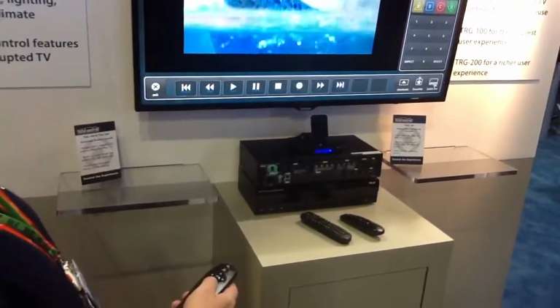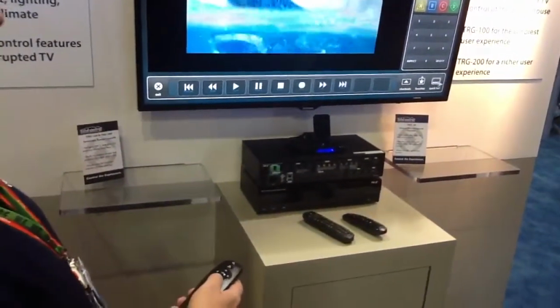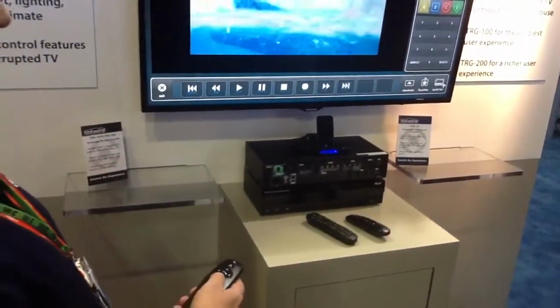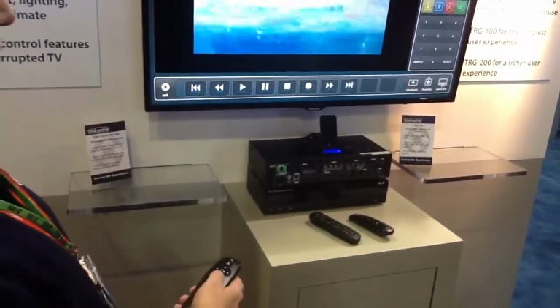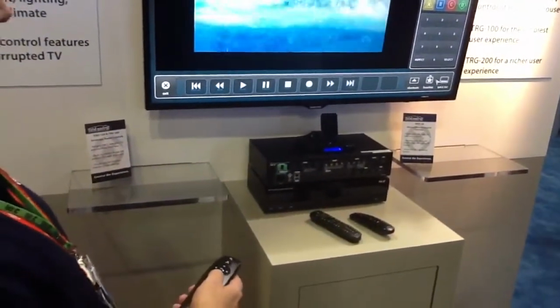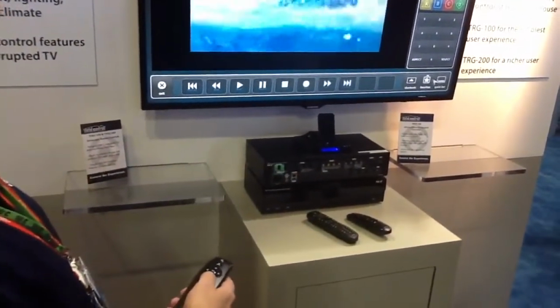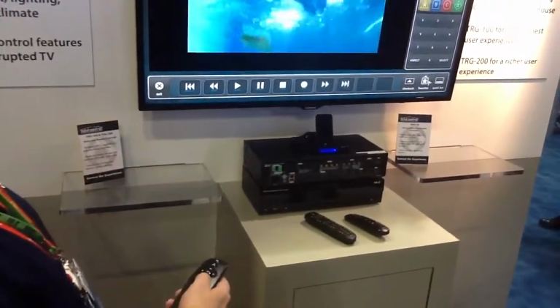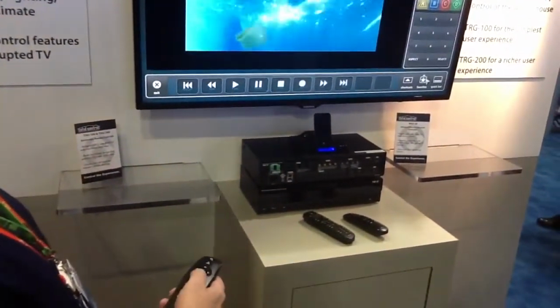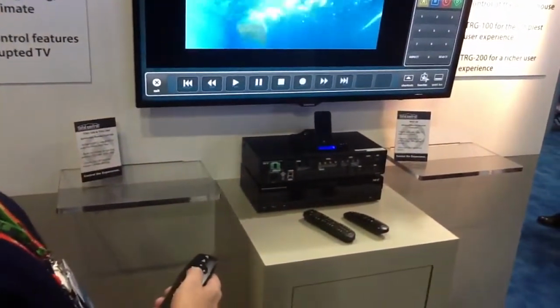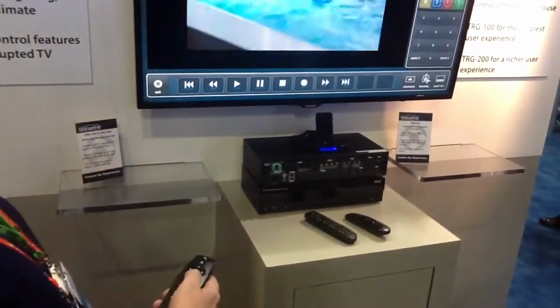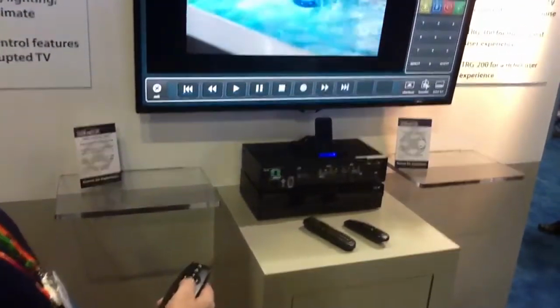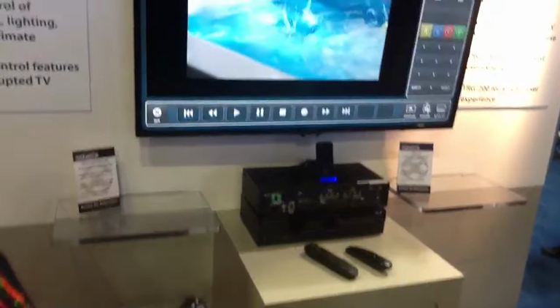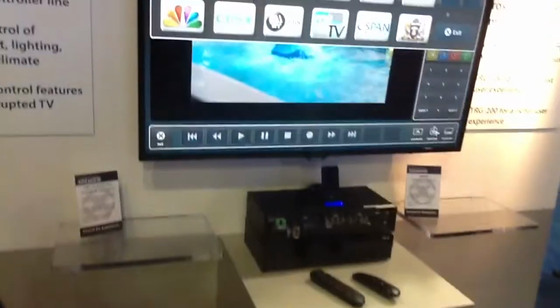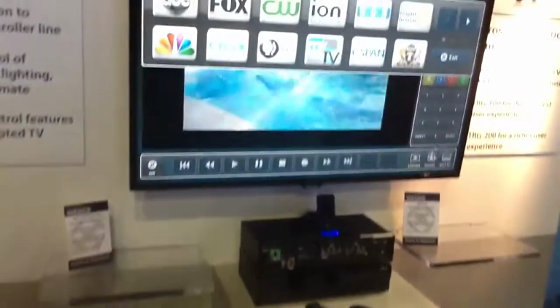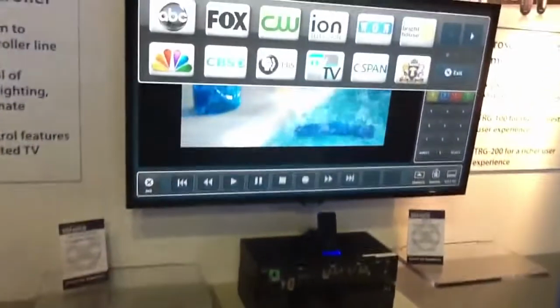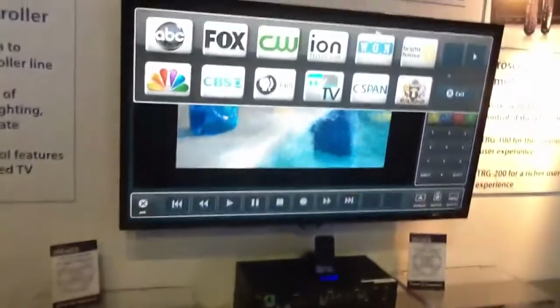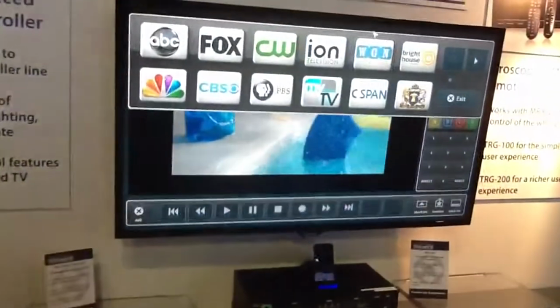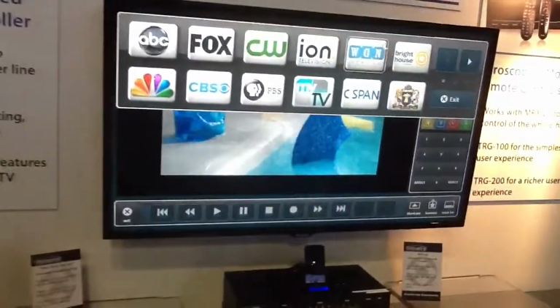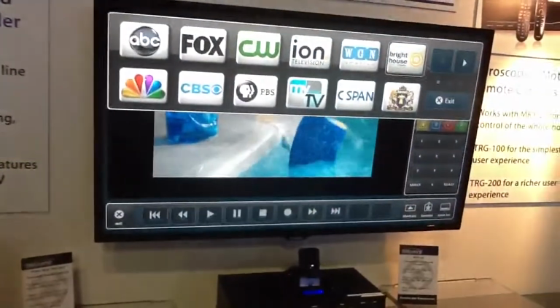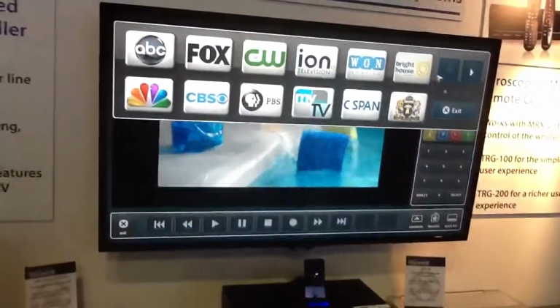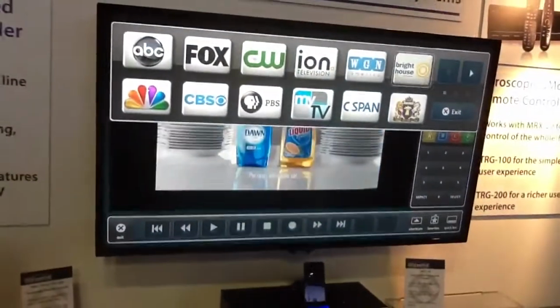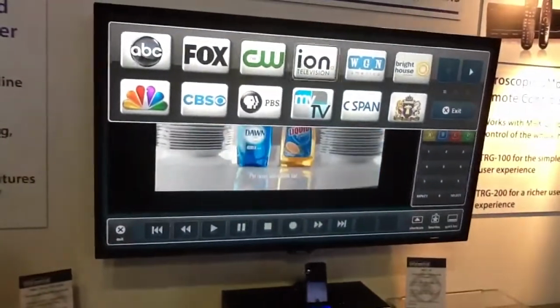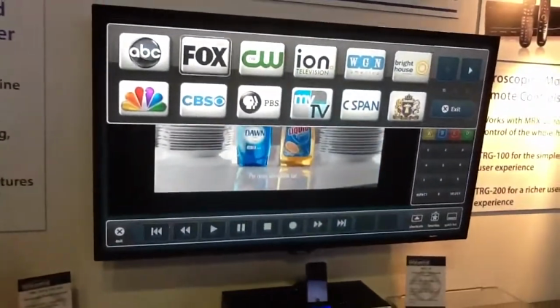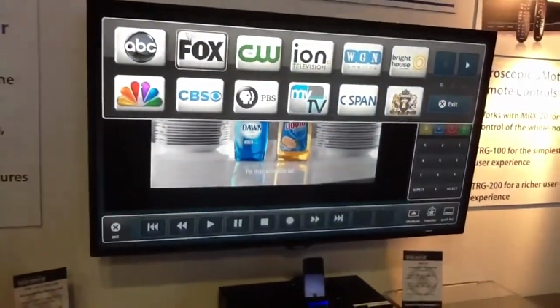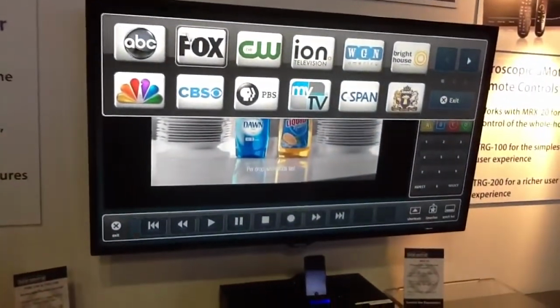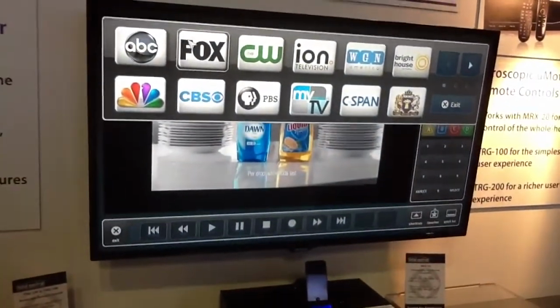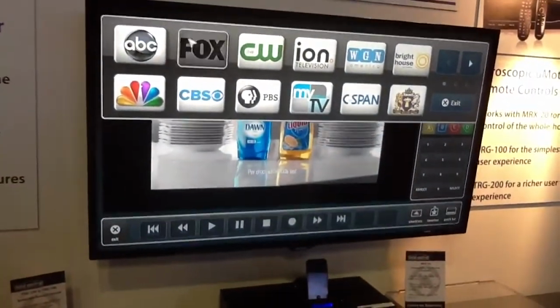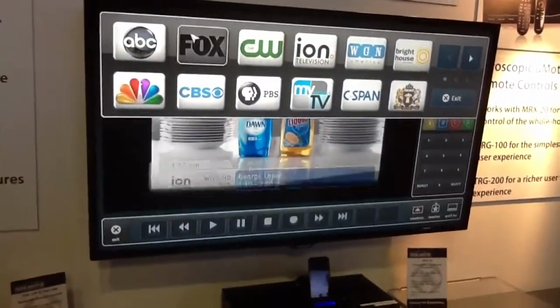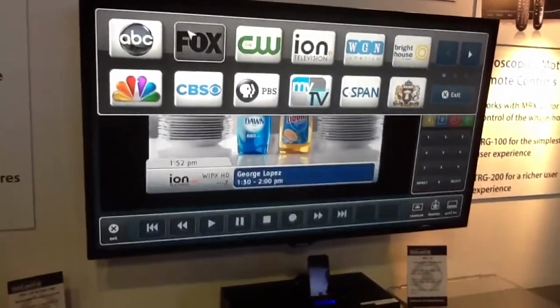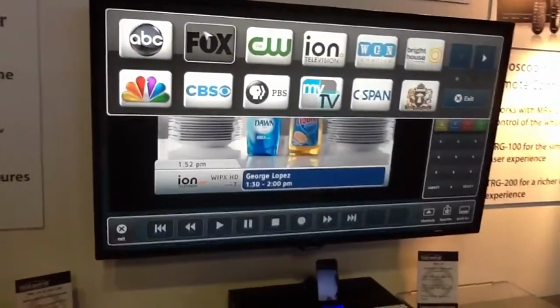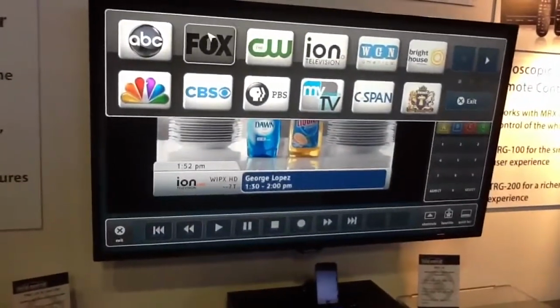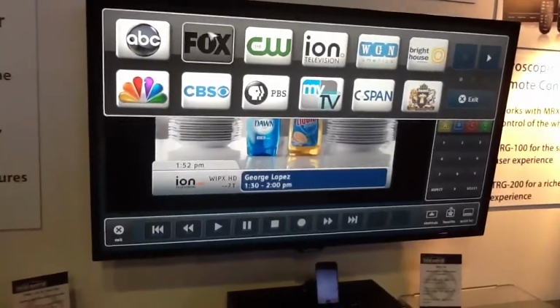I can go to my favorite channels, and then big large icons pop up on your favorite channels to select favorite channels that are programmed.